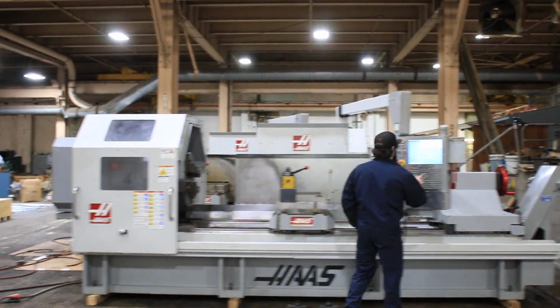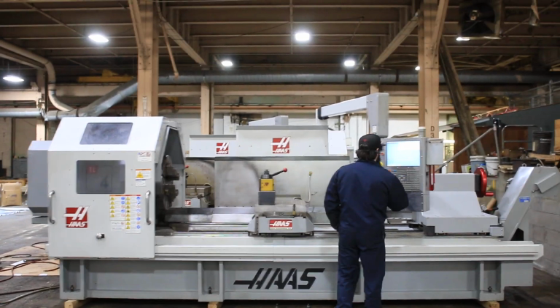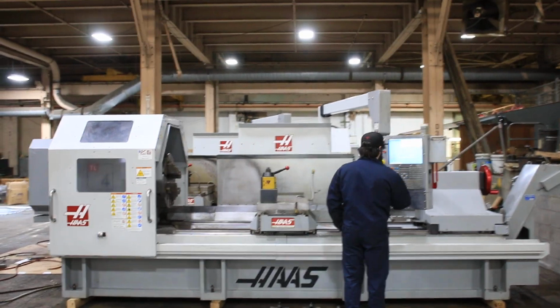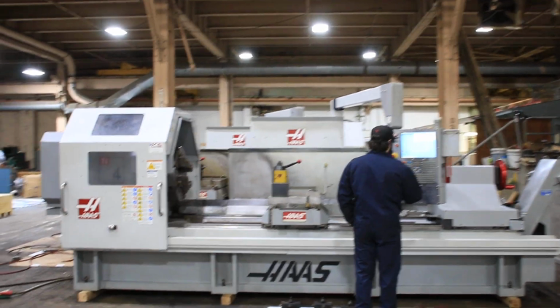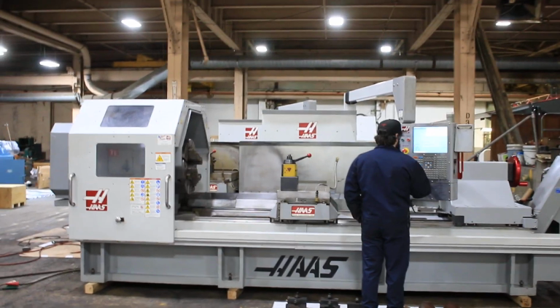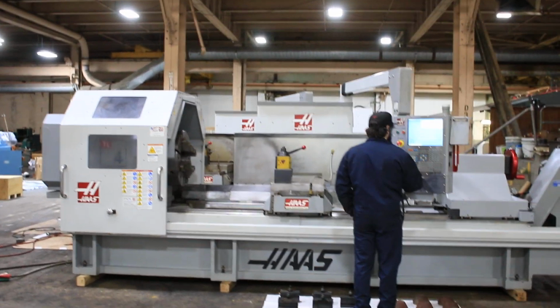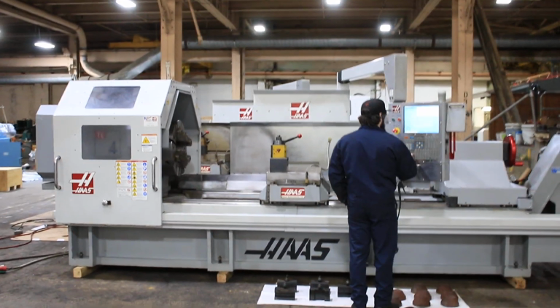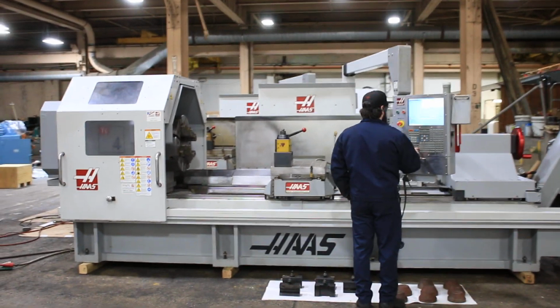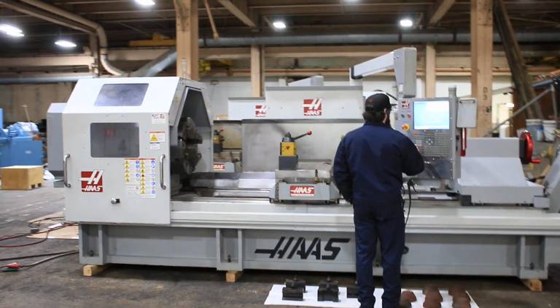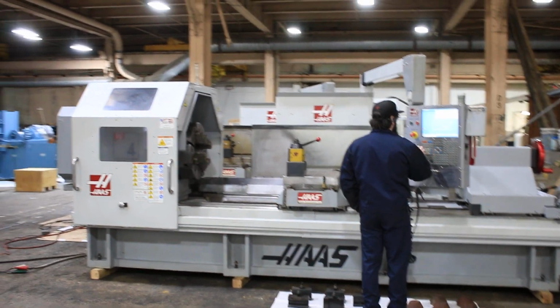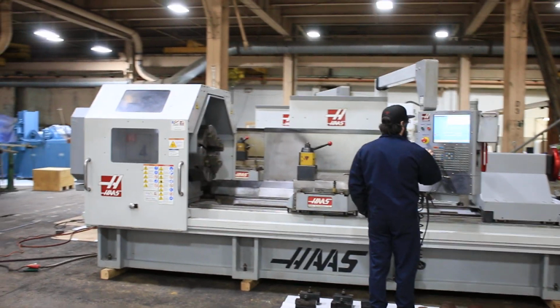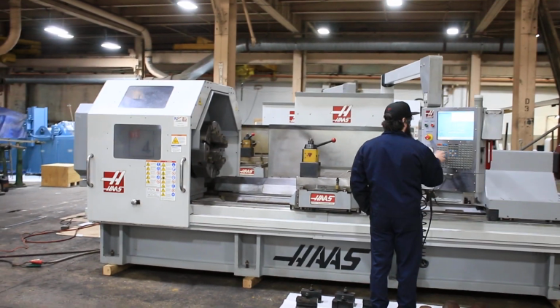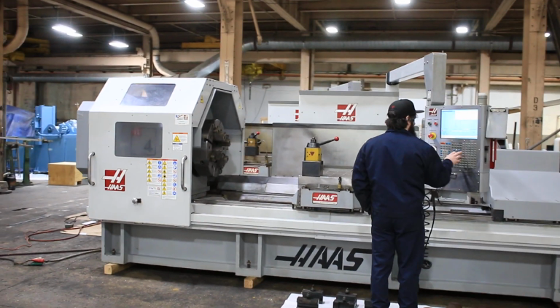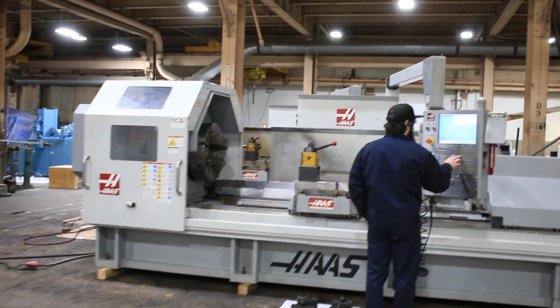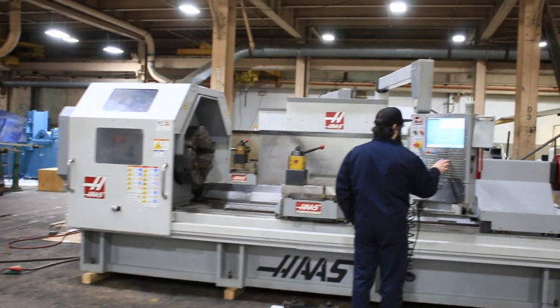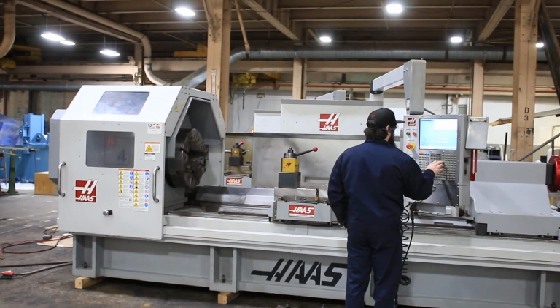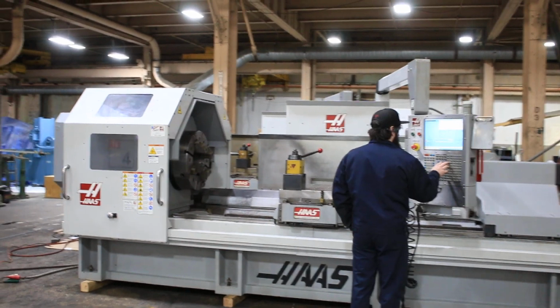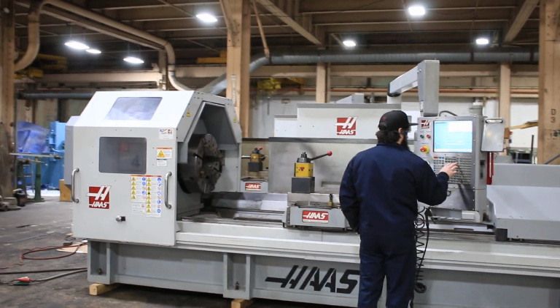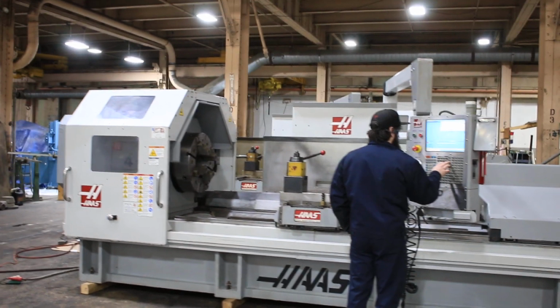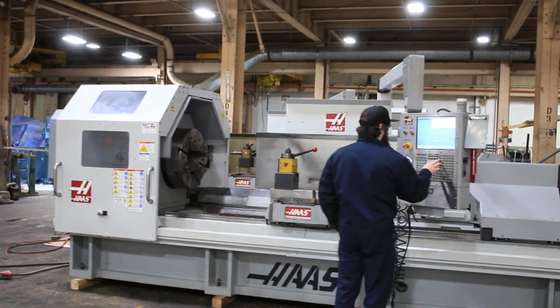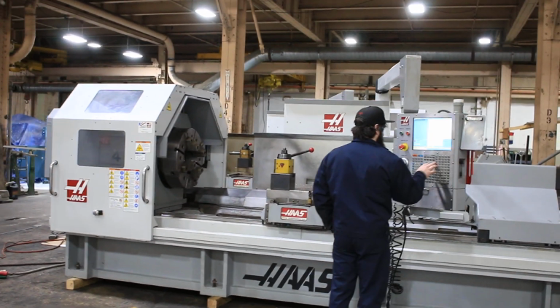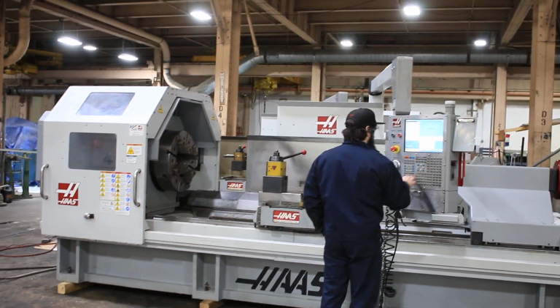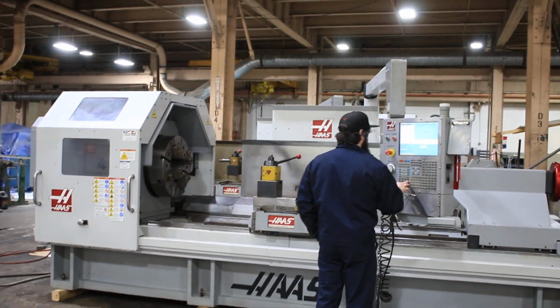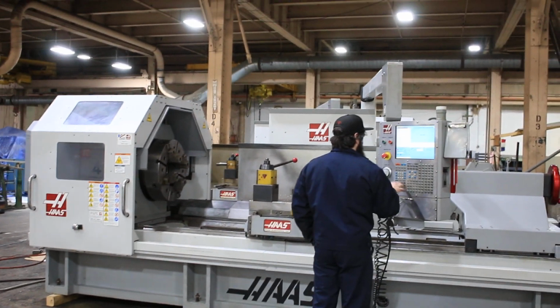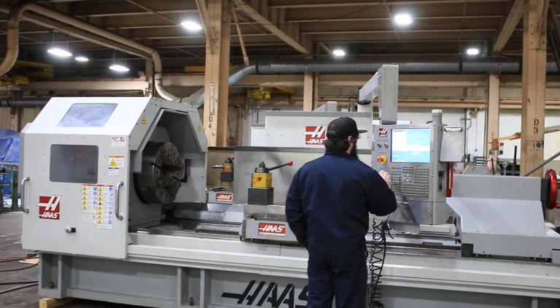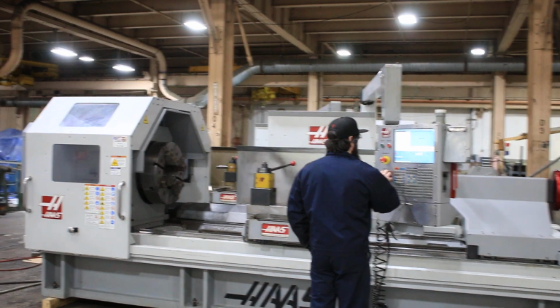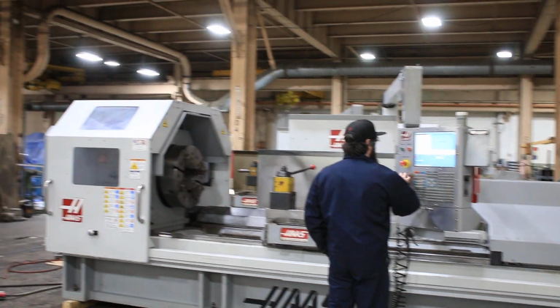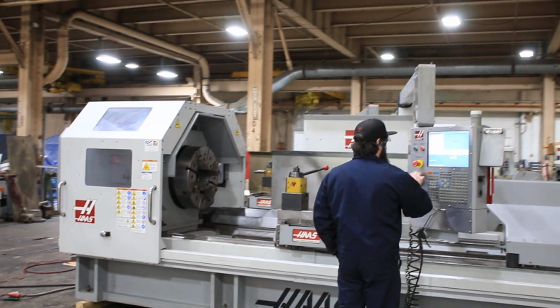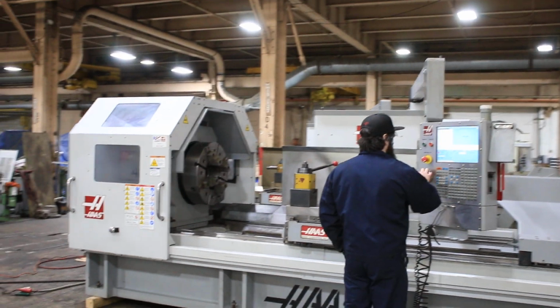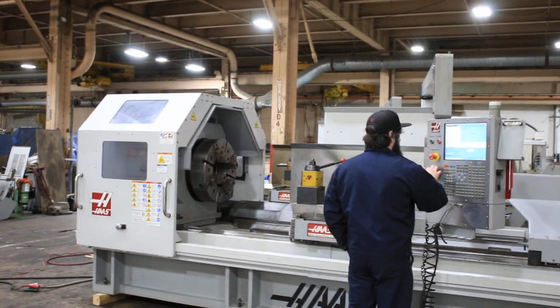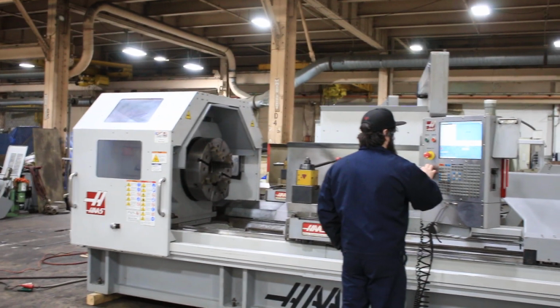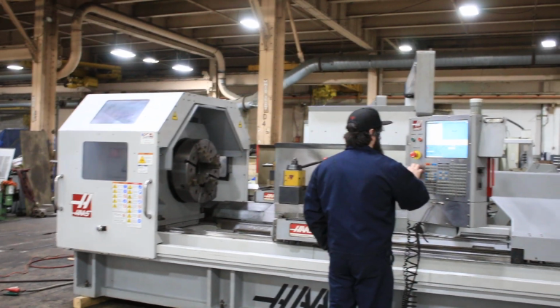You have a large Dorian tool post on the machine, quick change.